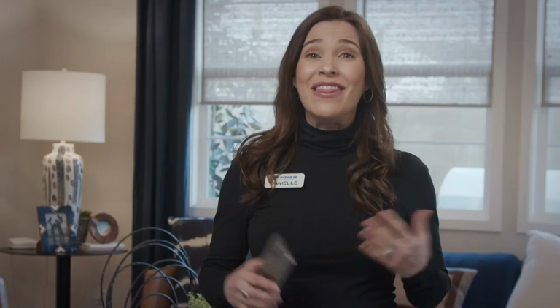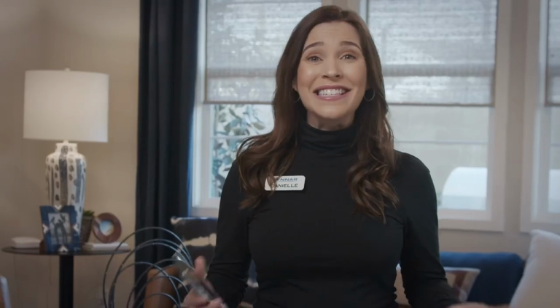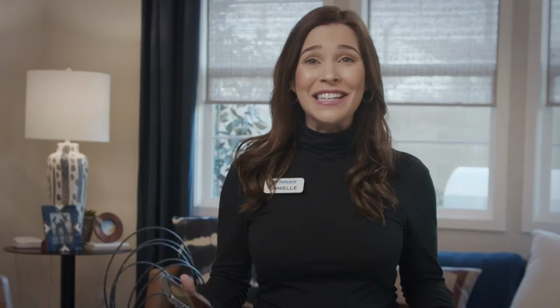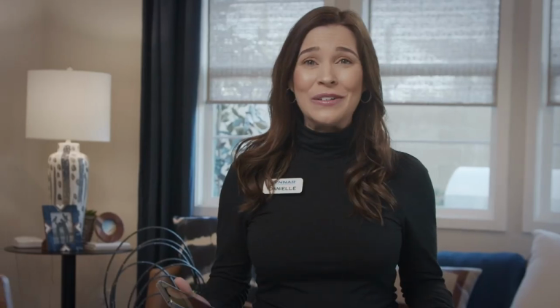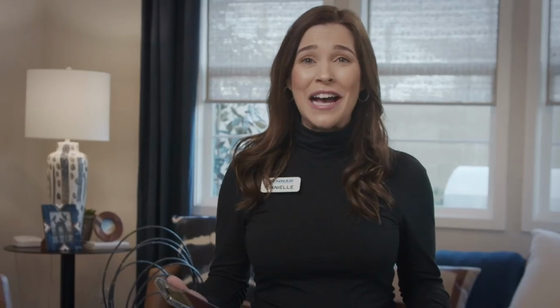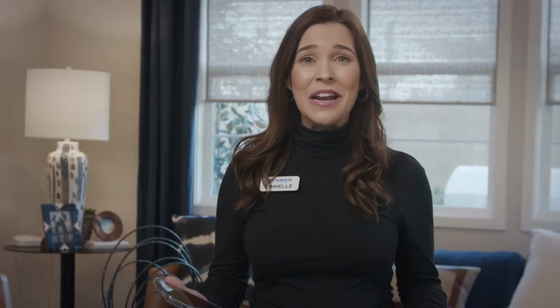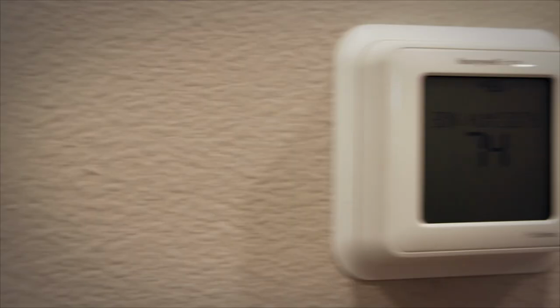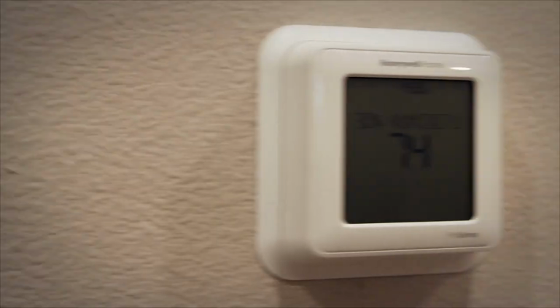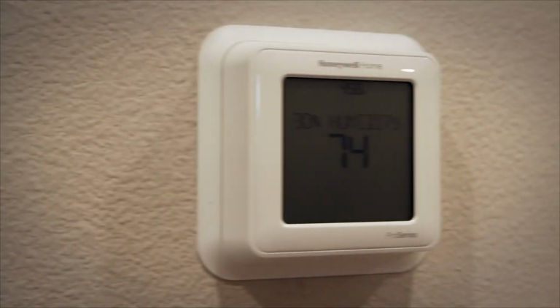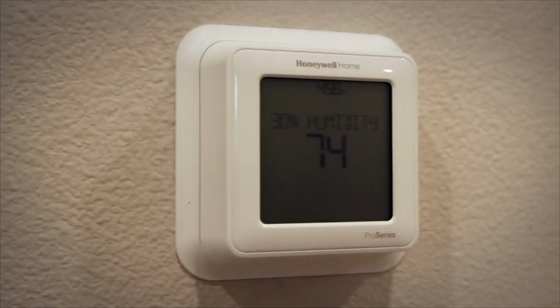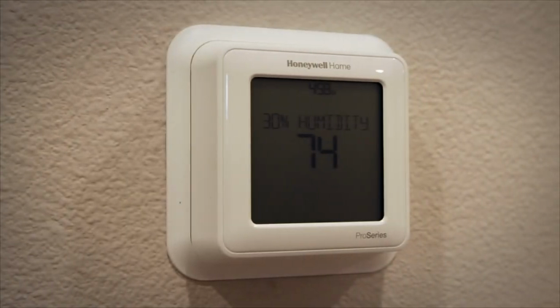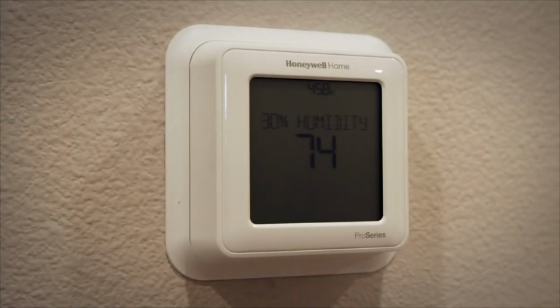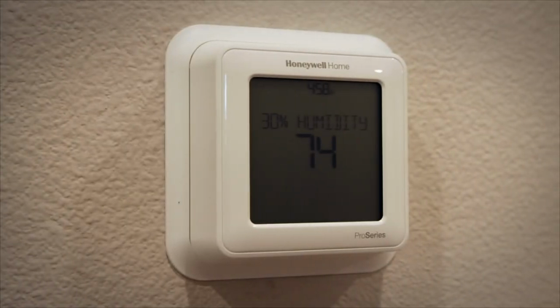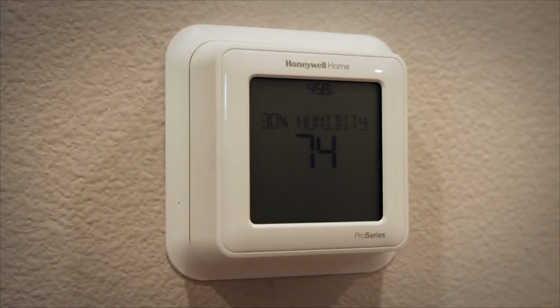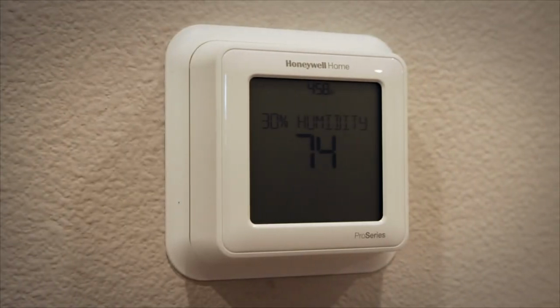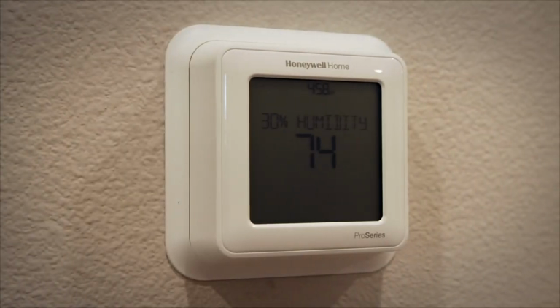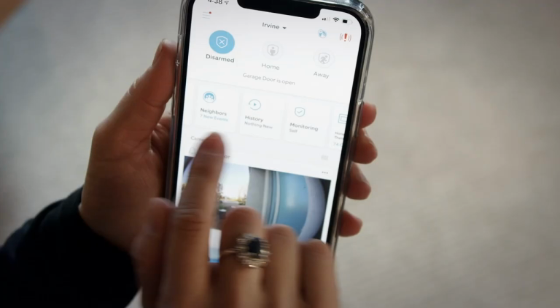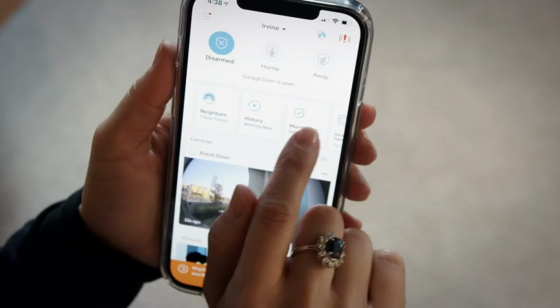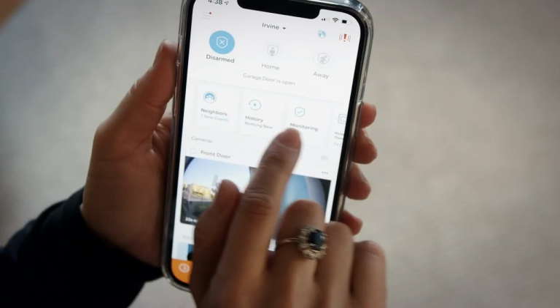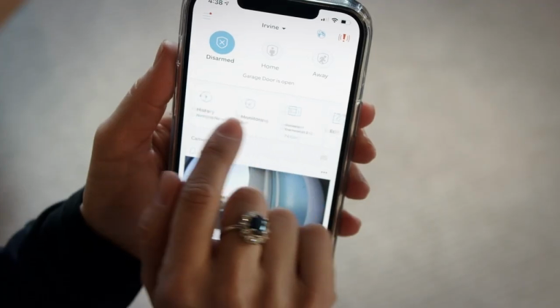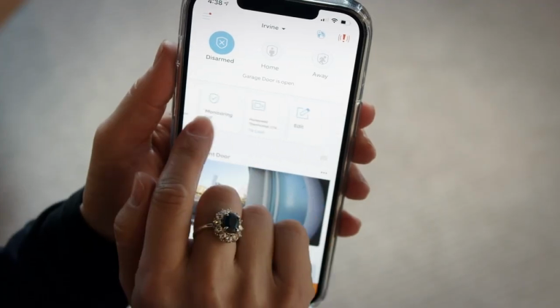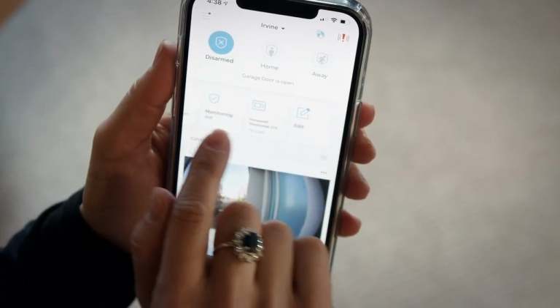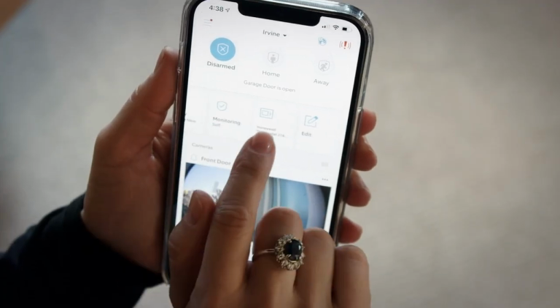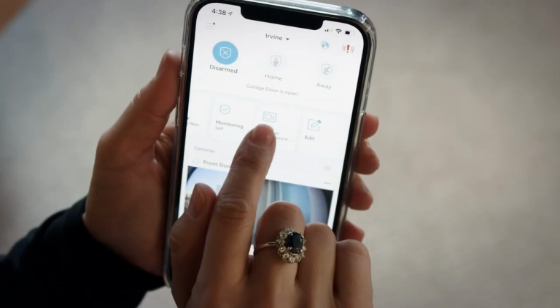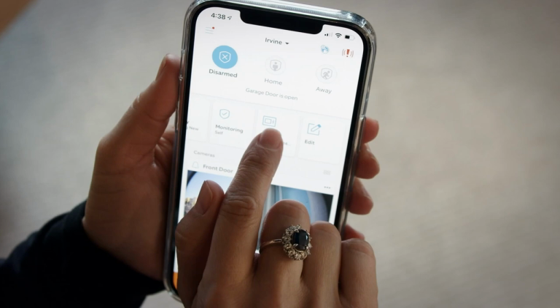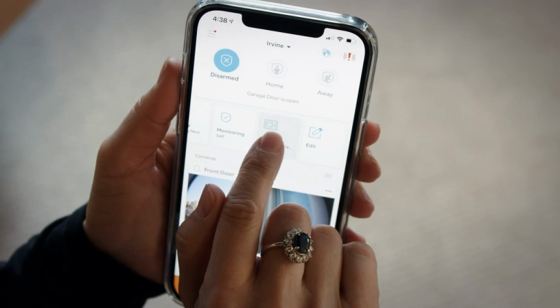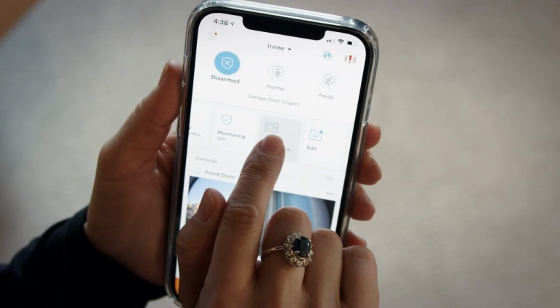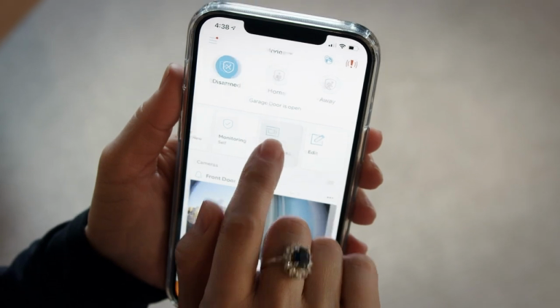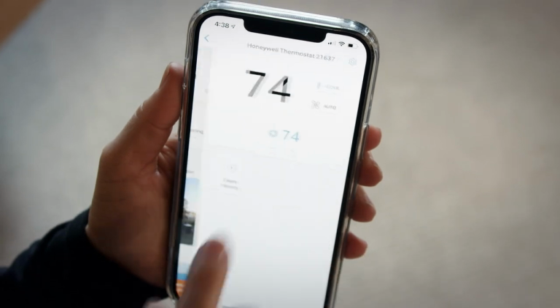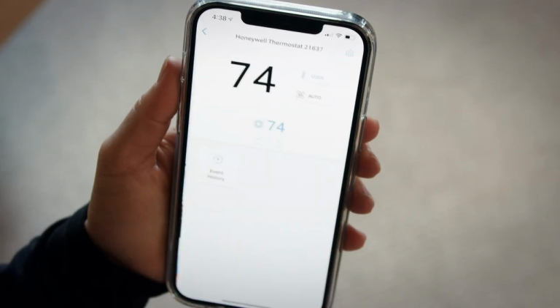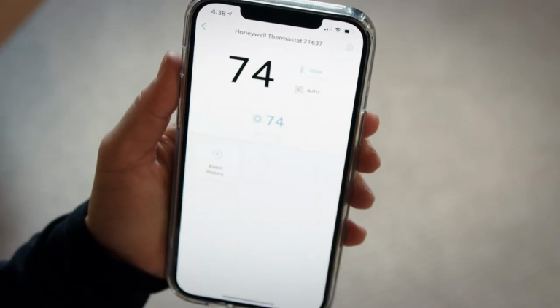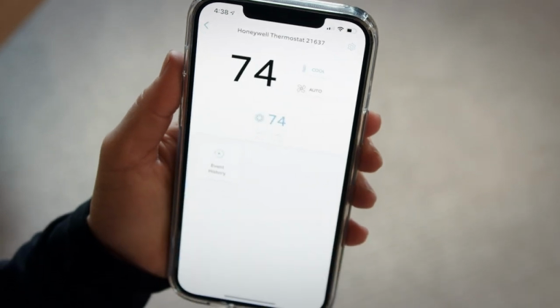This includes the Honeywell Home smart thermostat, which can be adjusted from anywhere in the world right from your smartphone.